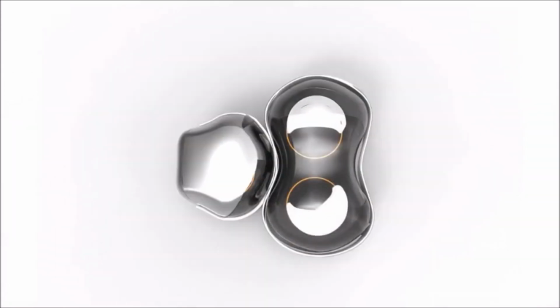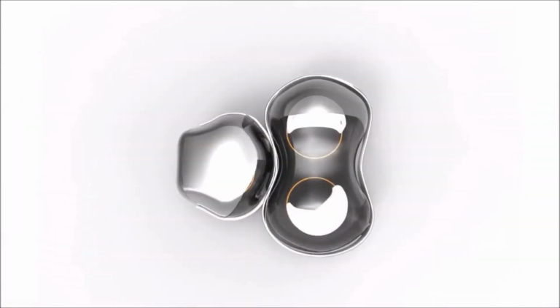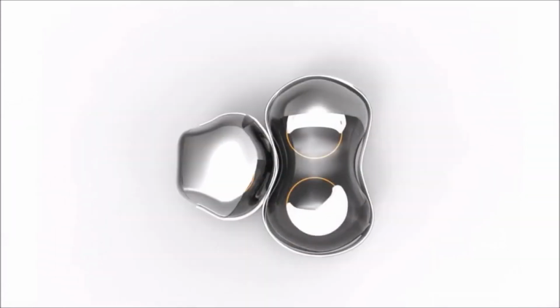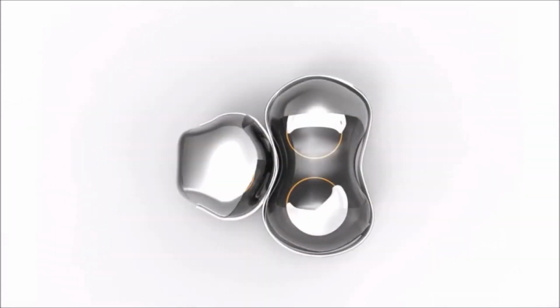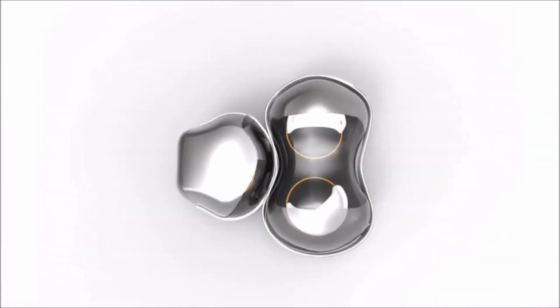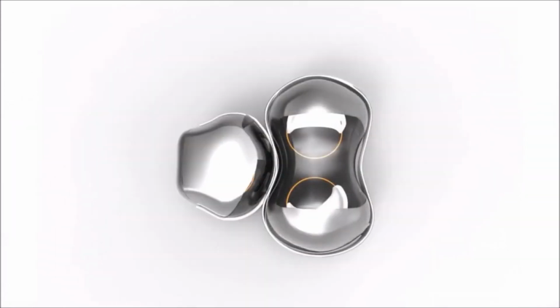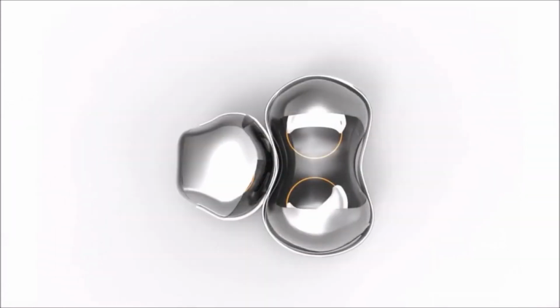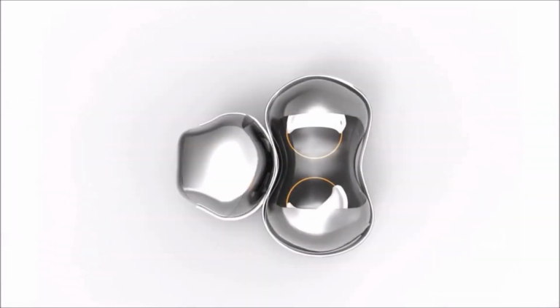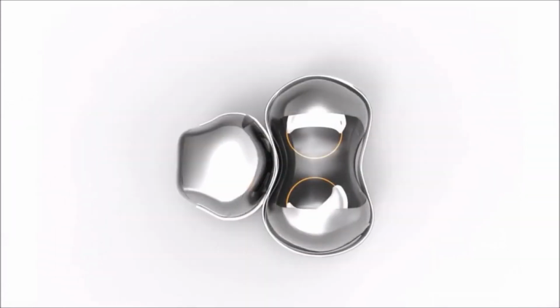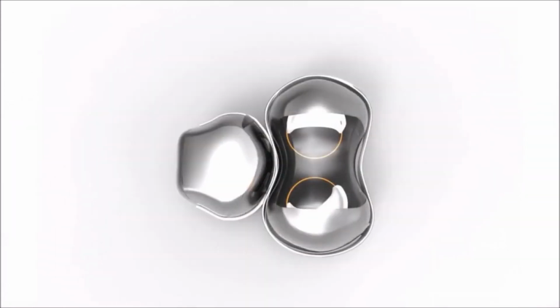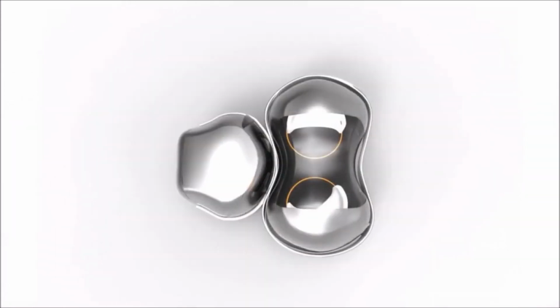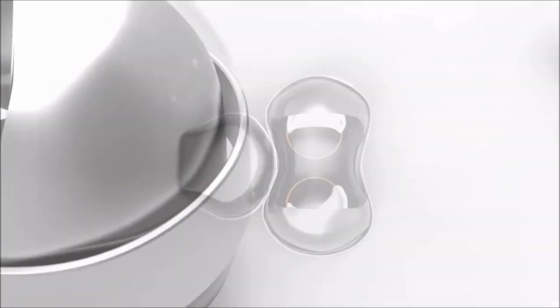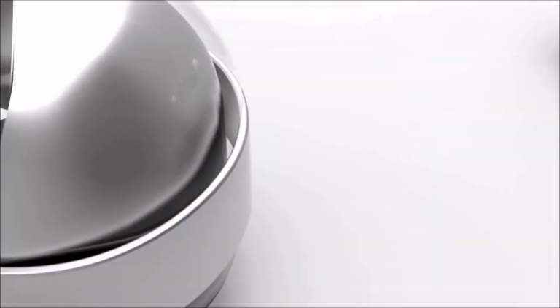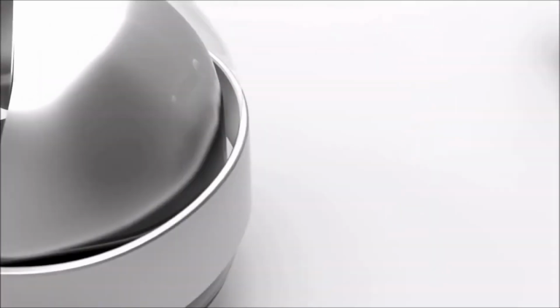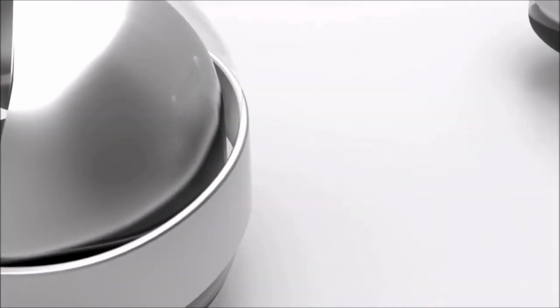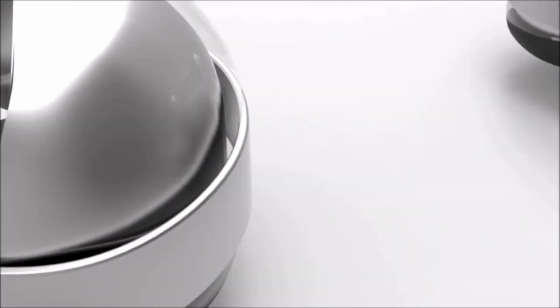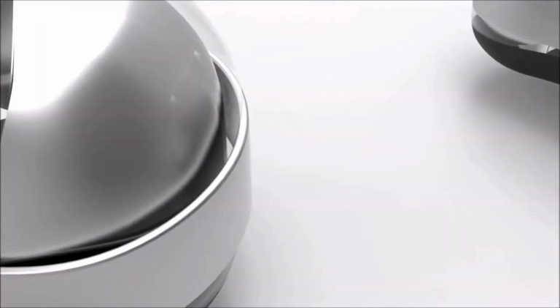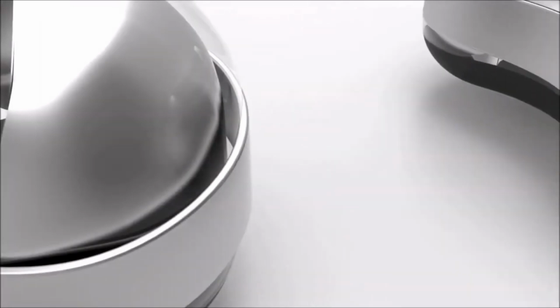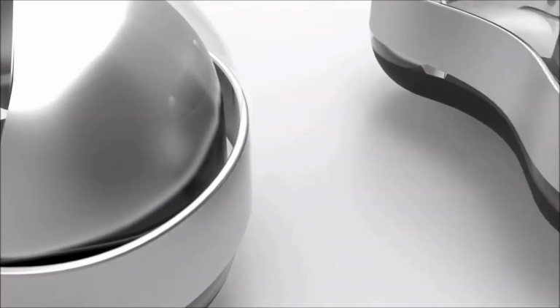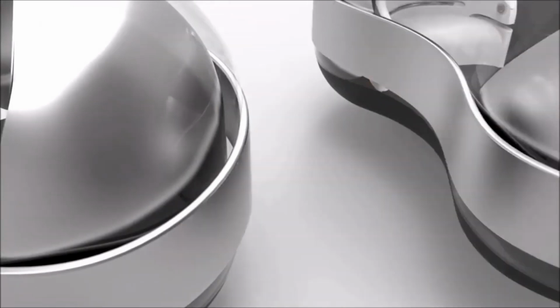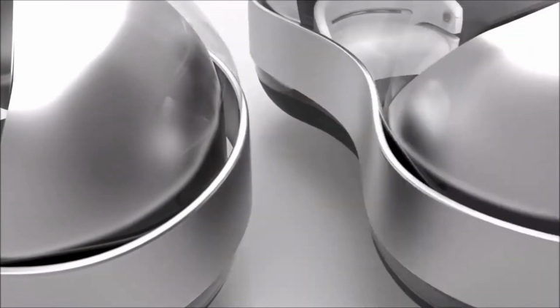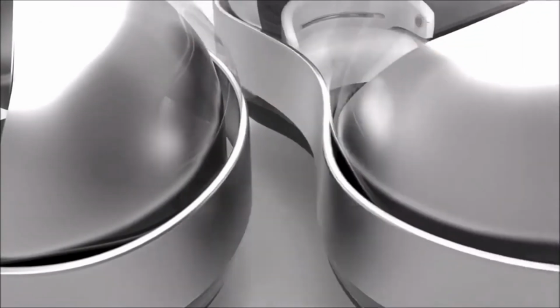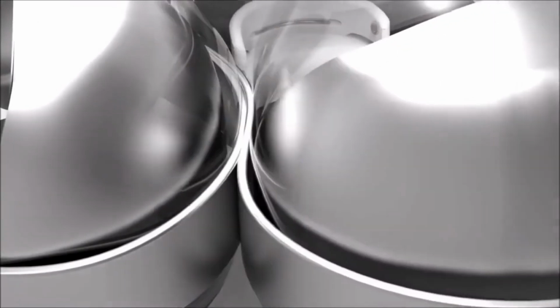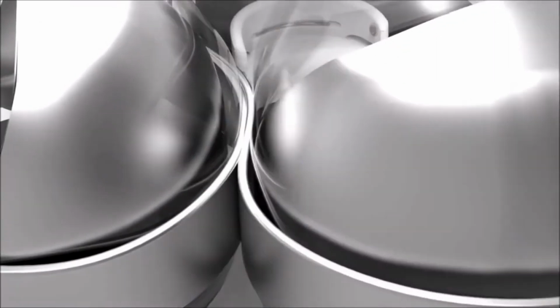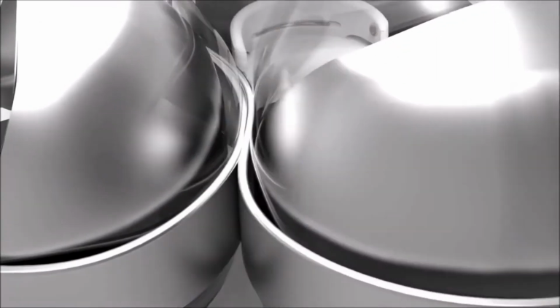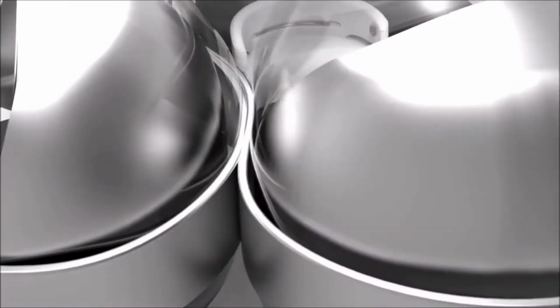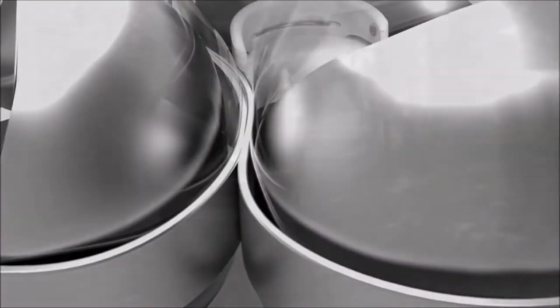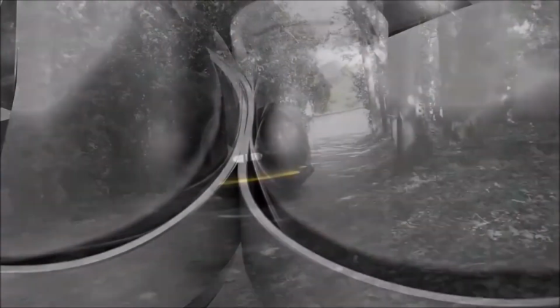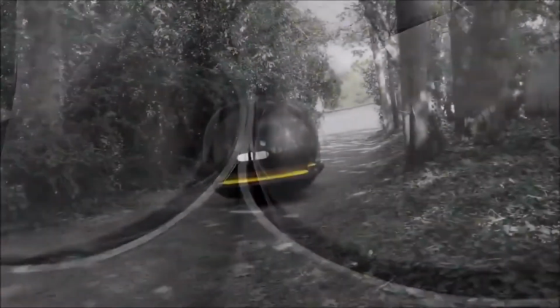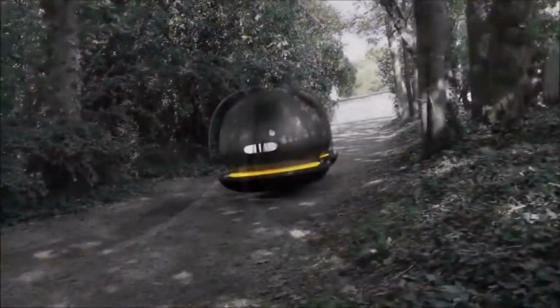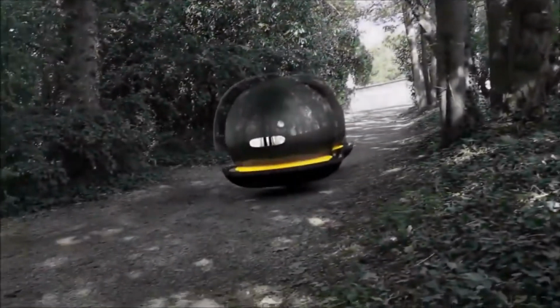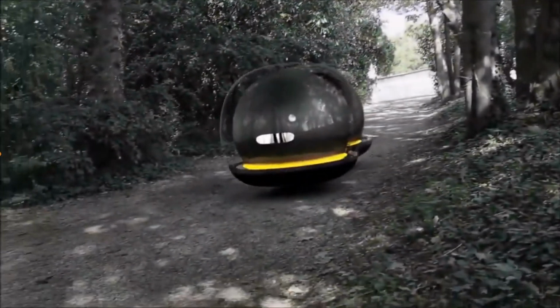It's private, social, and fully electric — an innovative take on urban mobility.